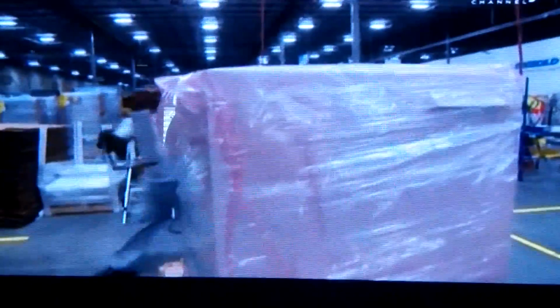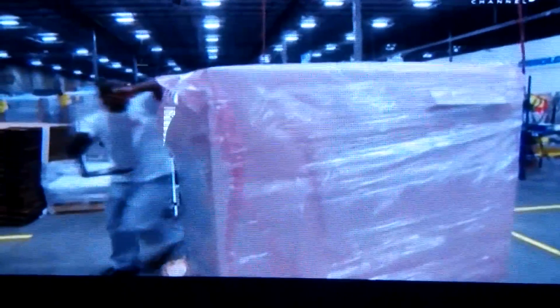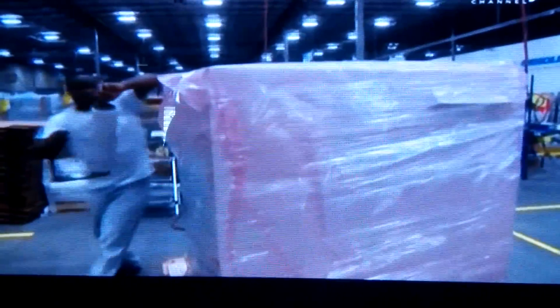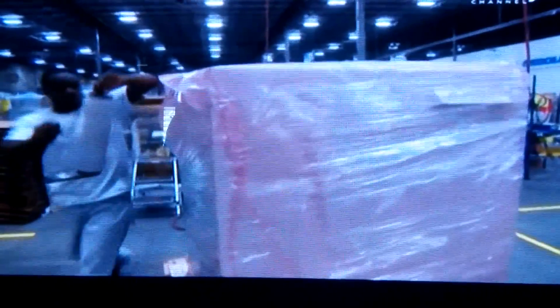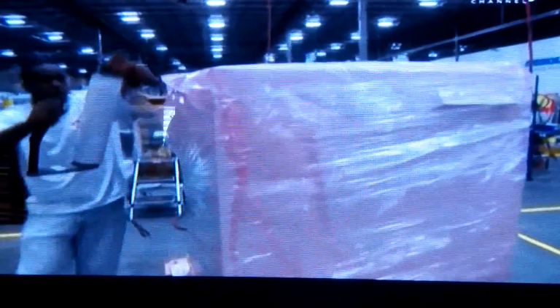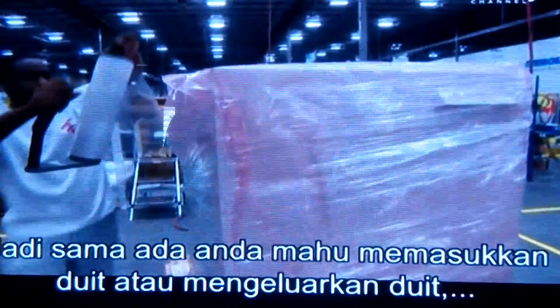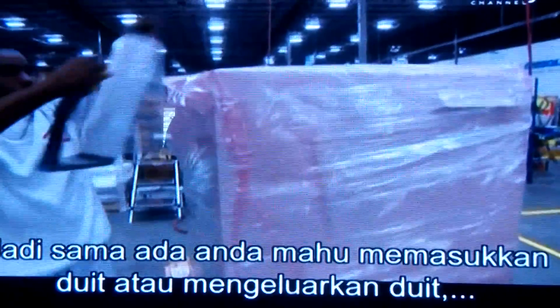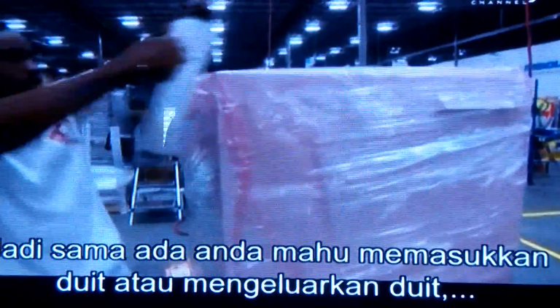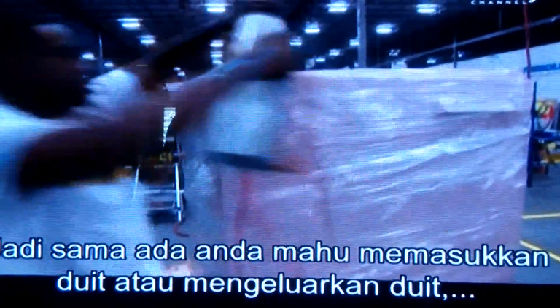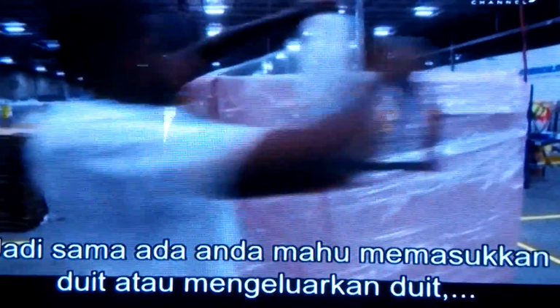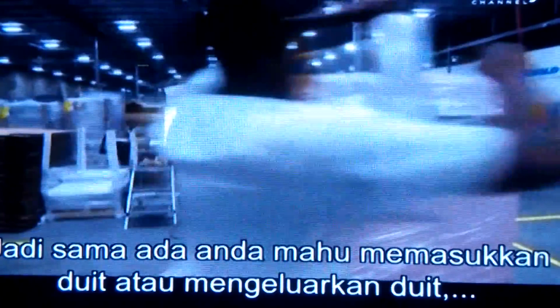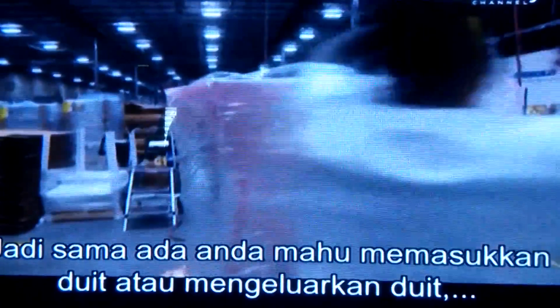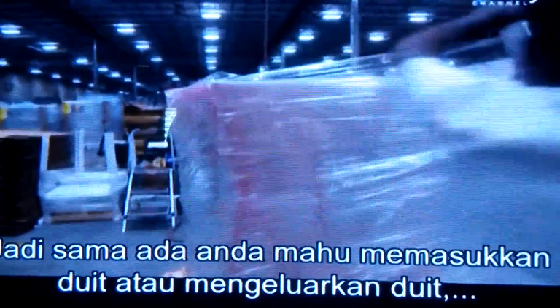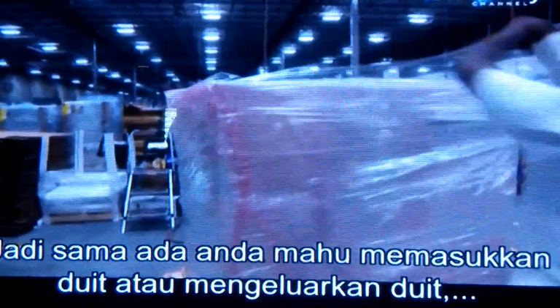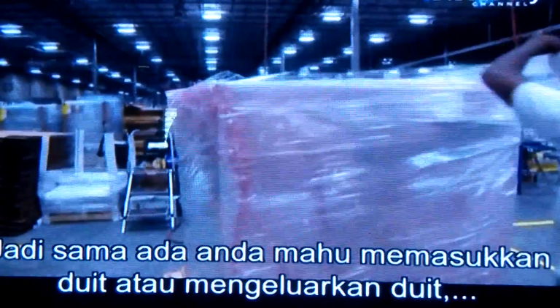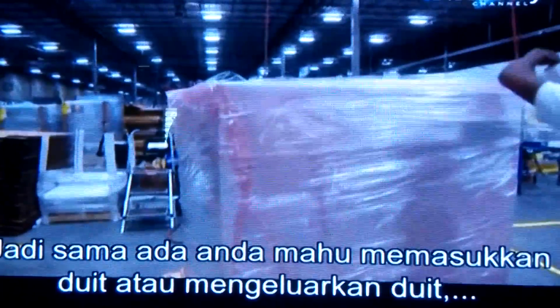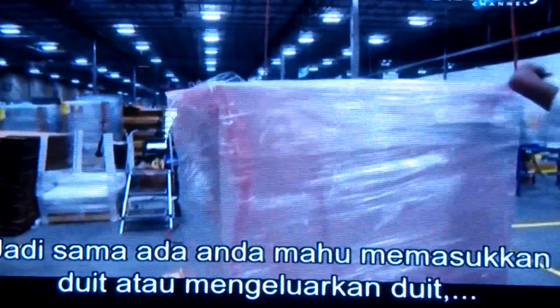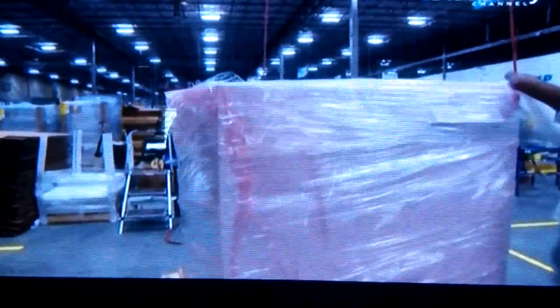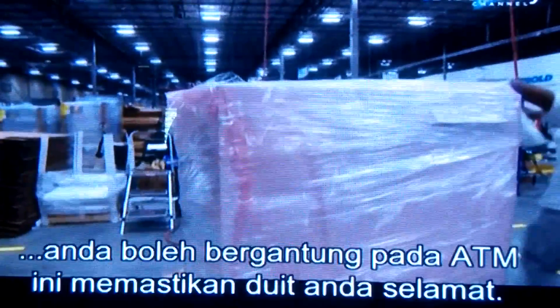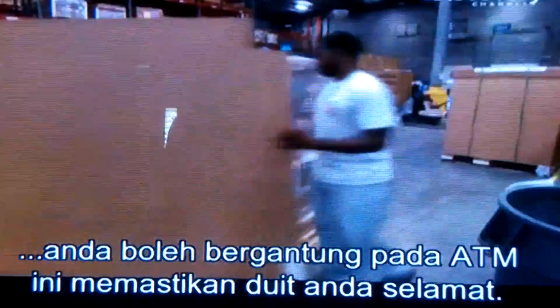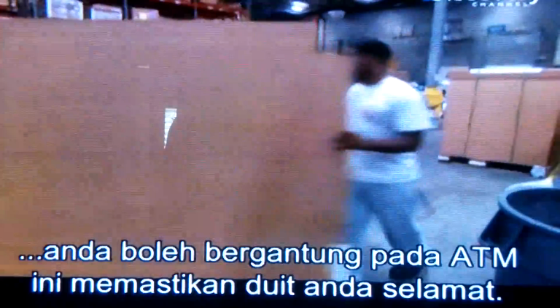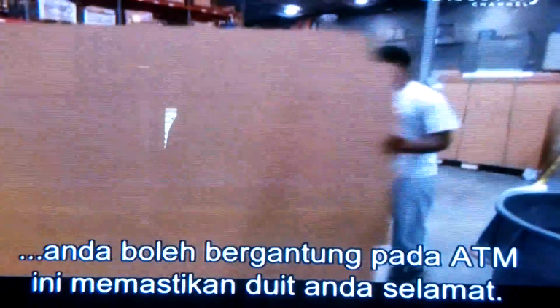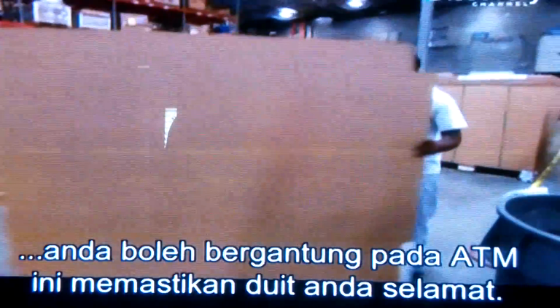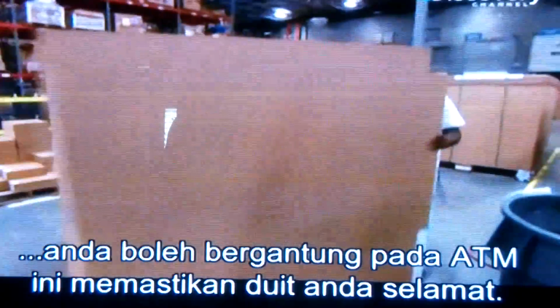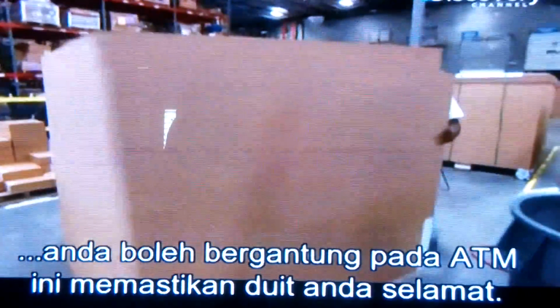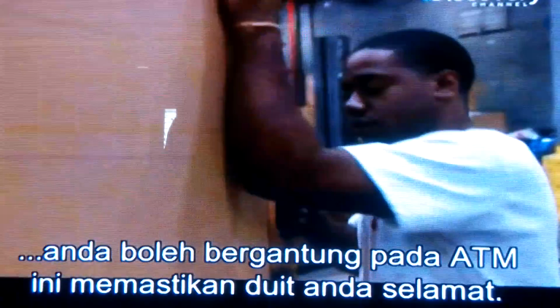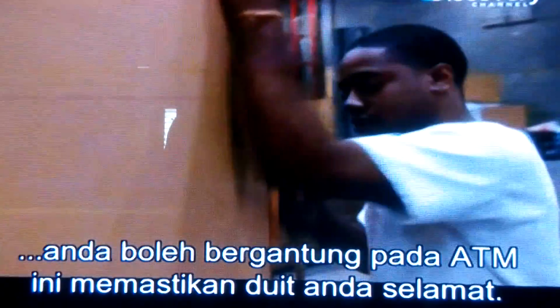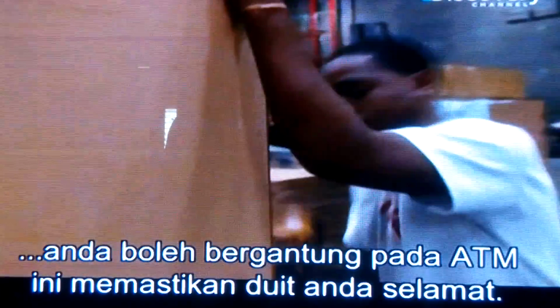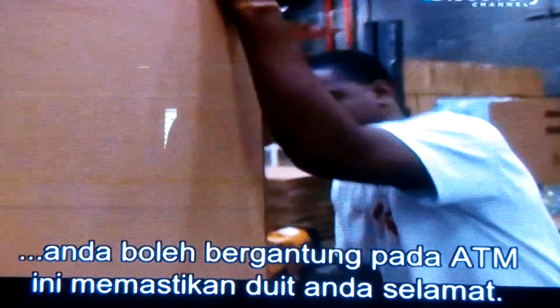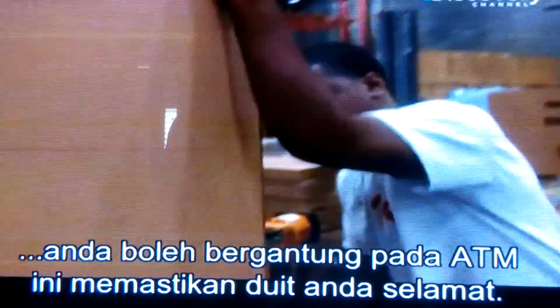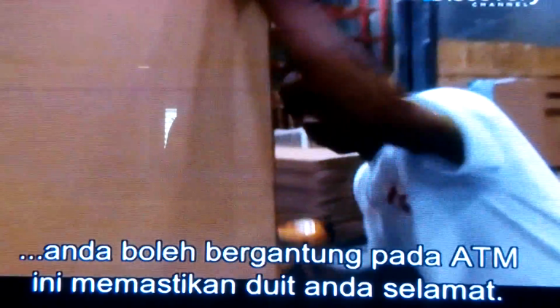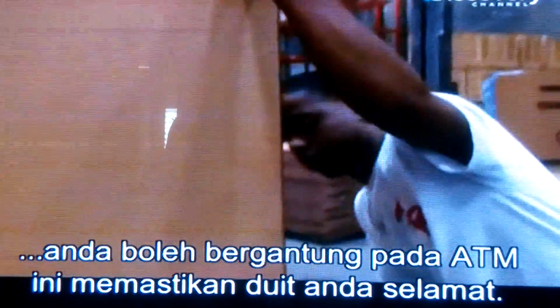So, if you need to stash or splash your cash, you can bank on this ATM to keep your money safe and secure.